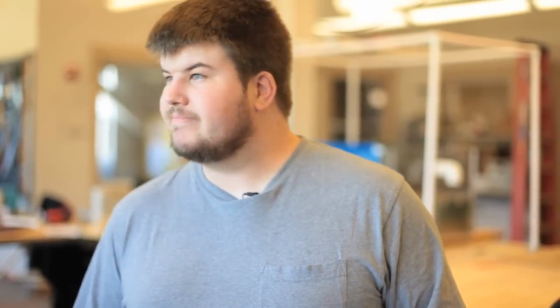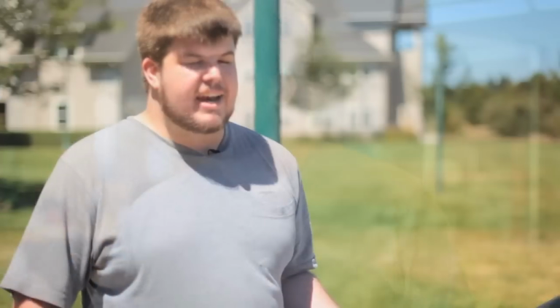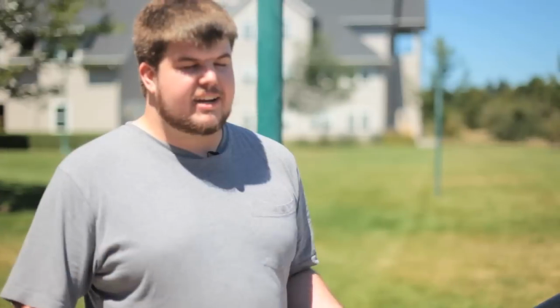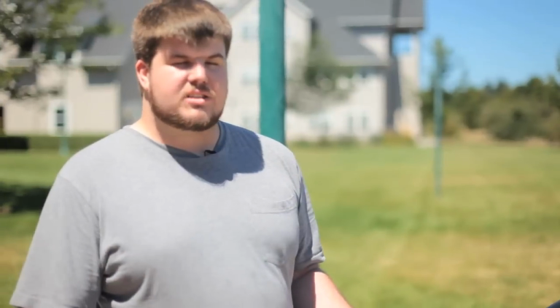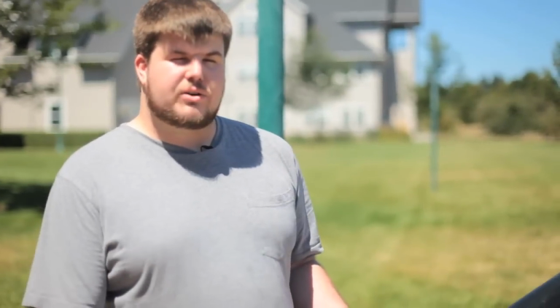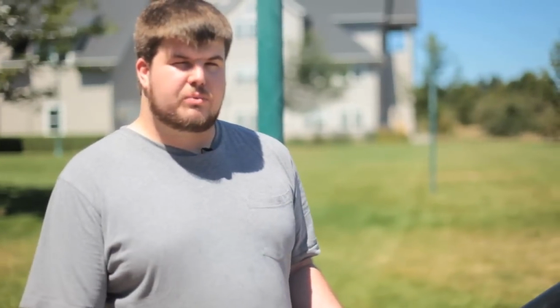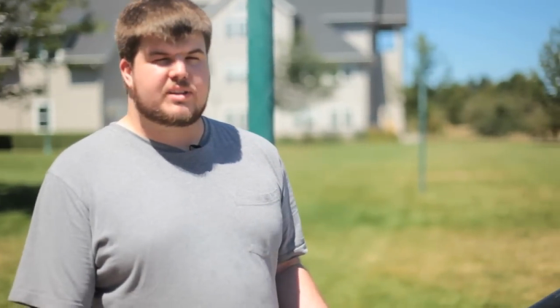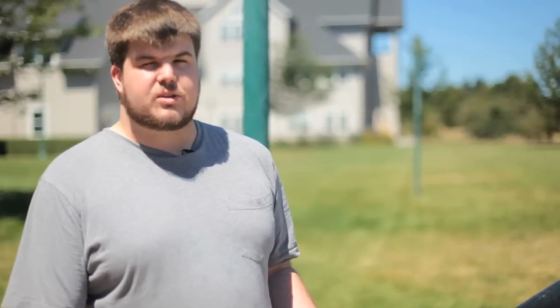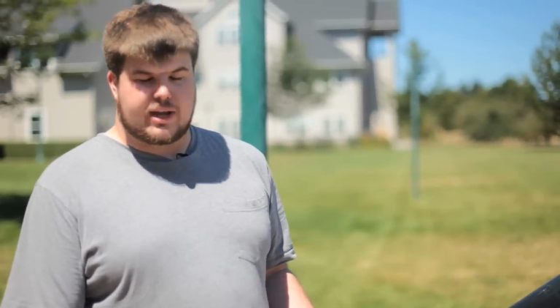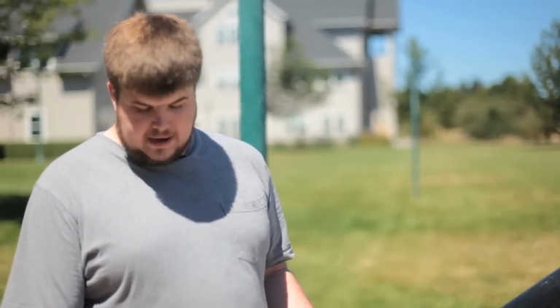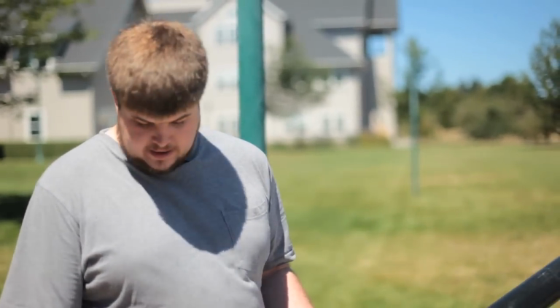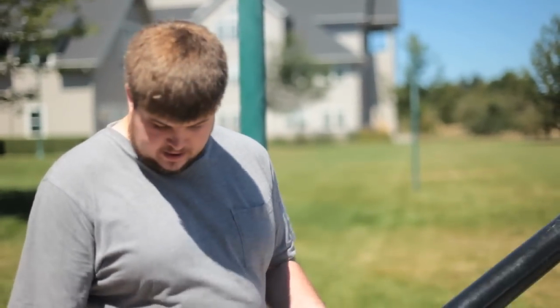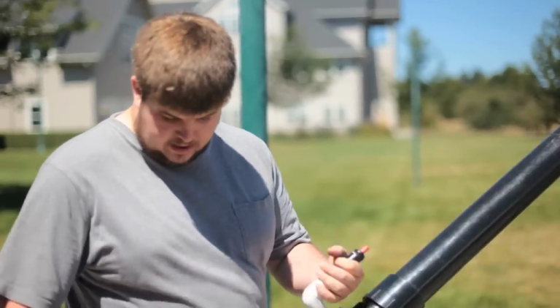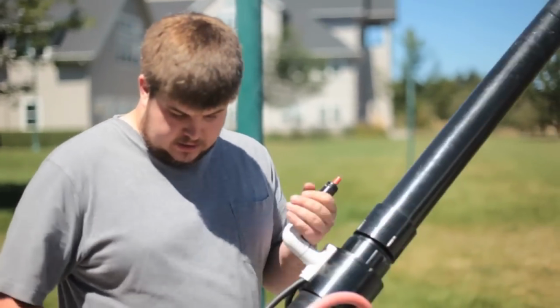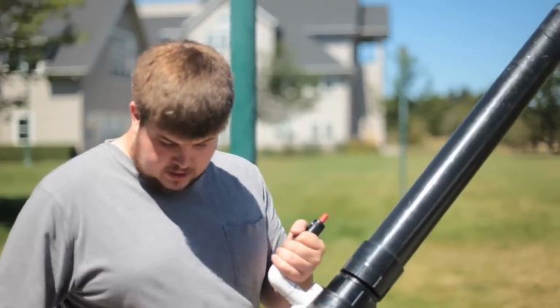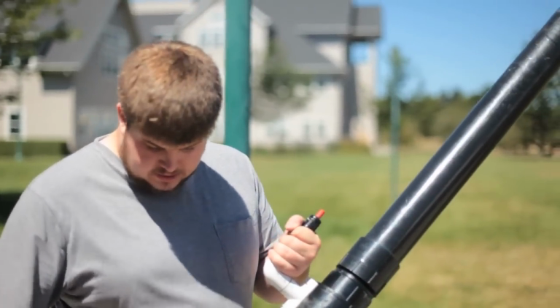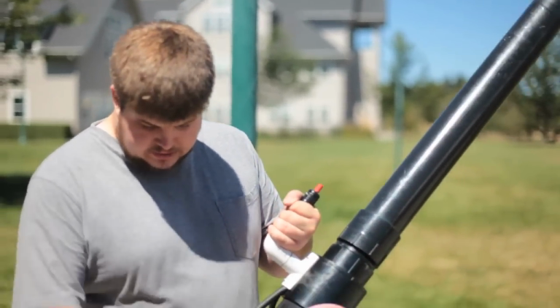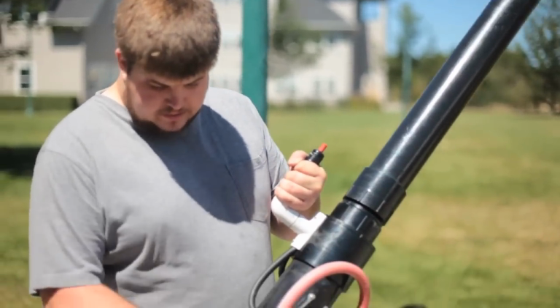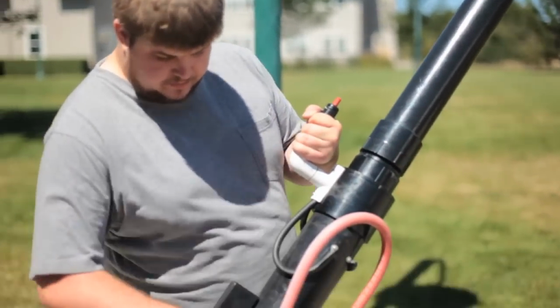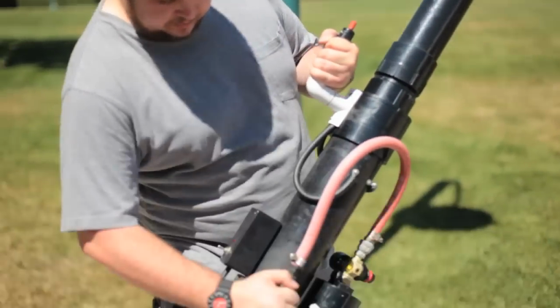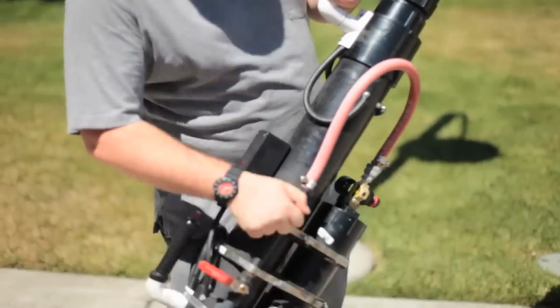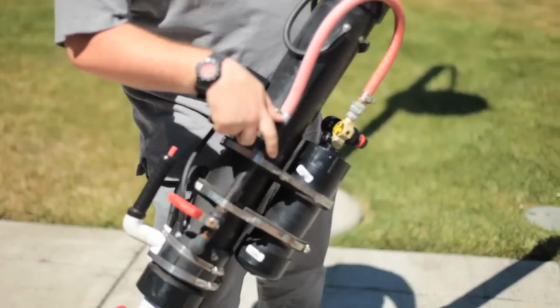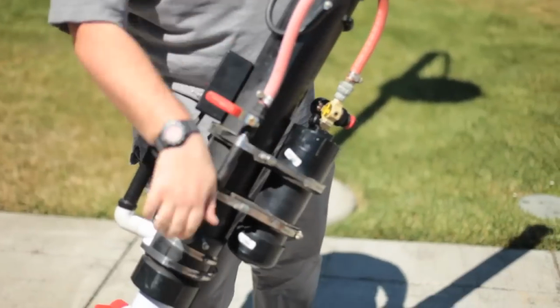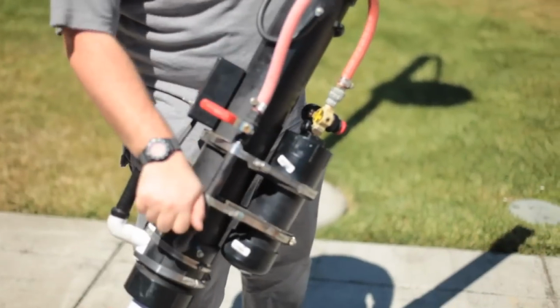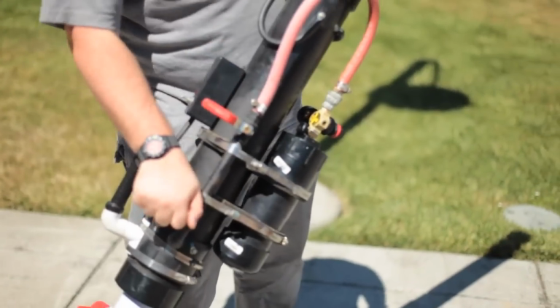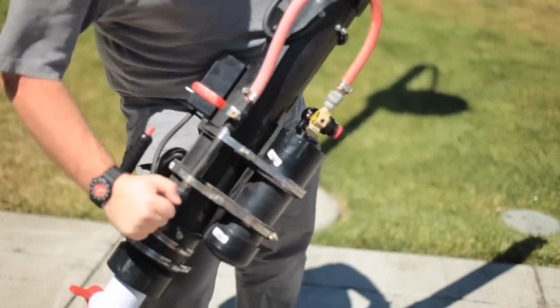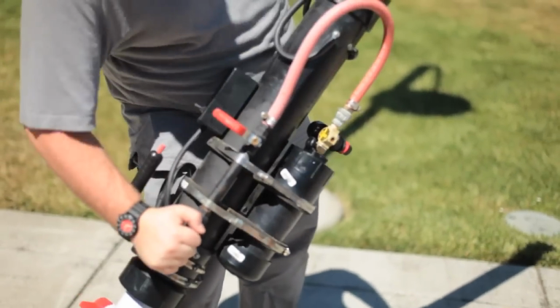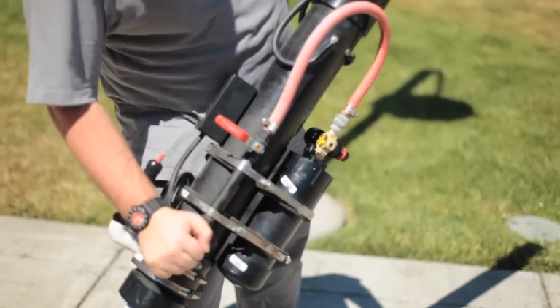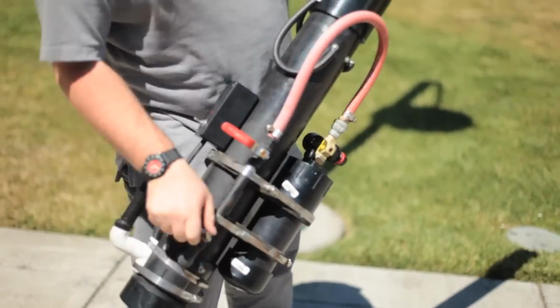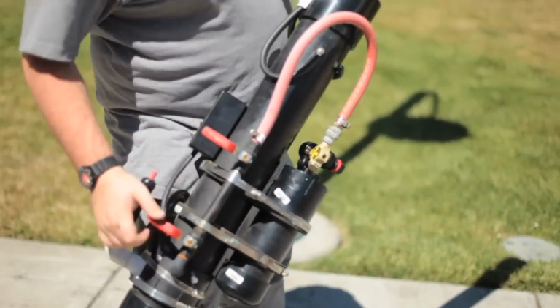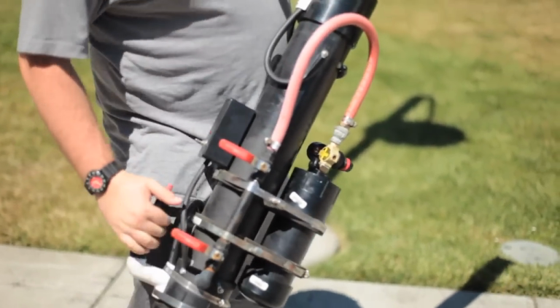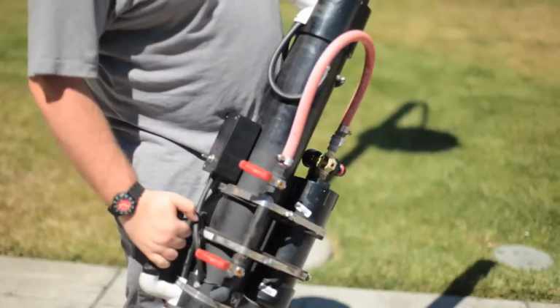The cannon is loaded with a soda can. I'm going to charge the system. Inject it. Ready to fire.